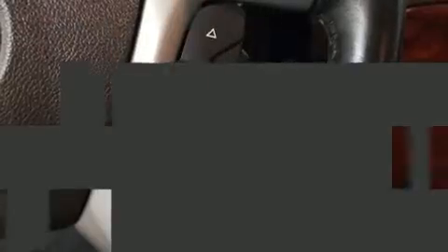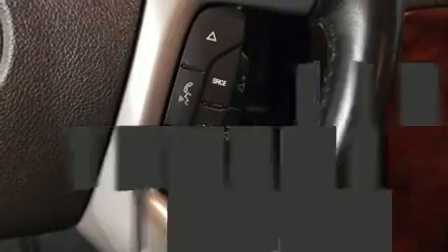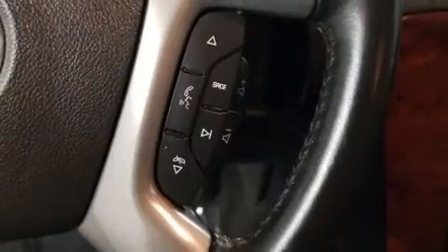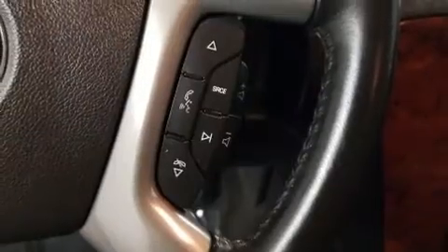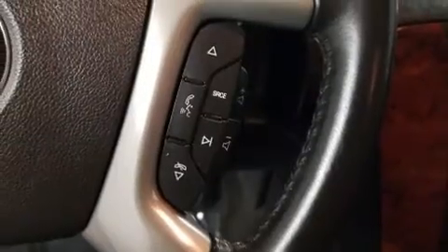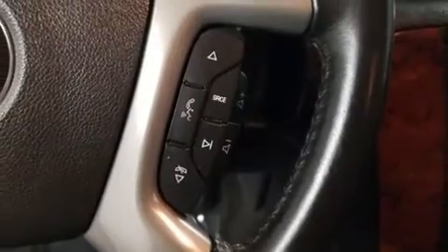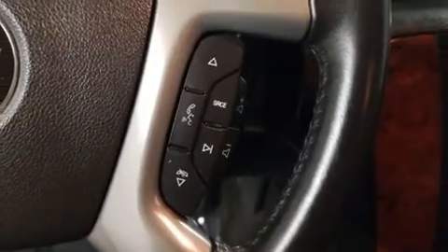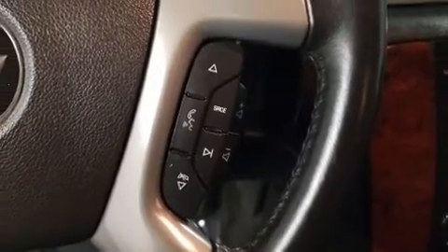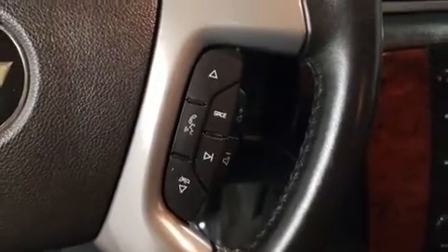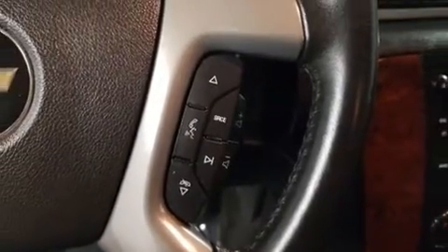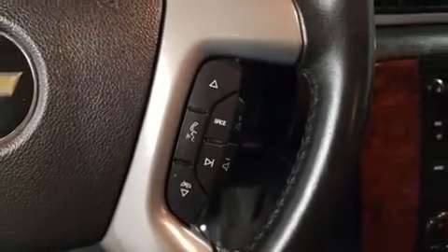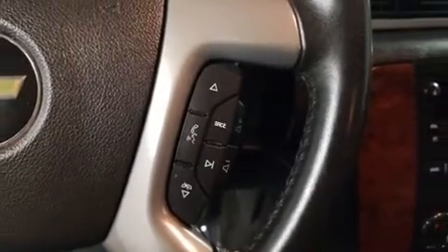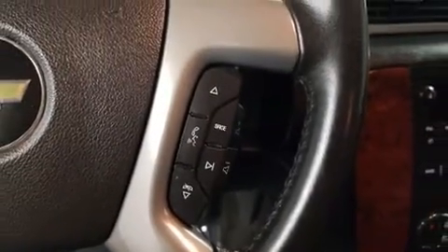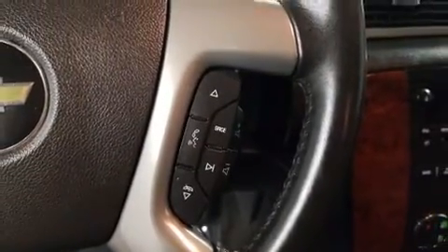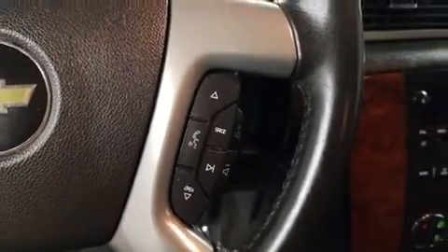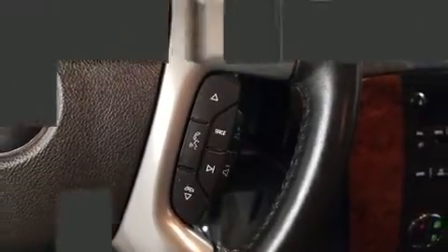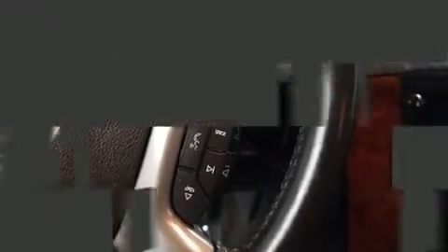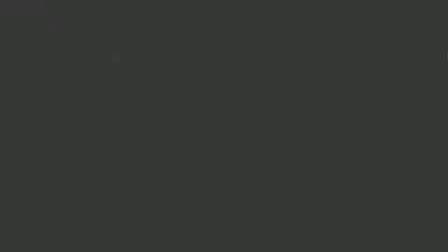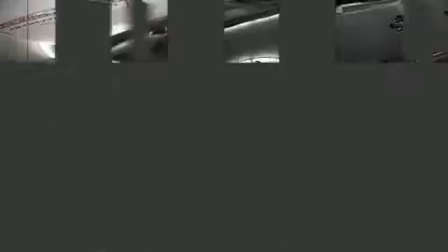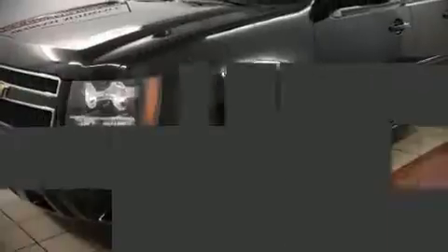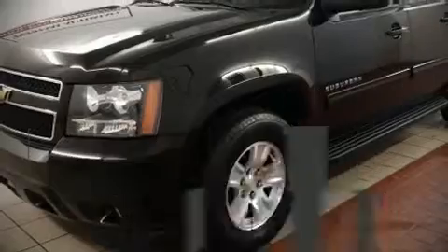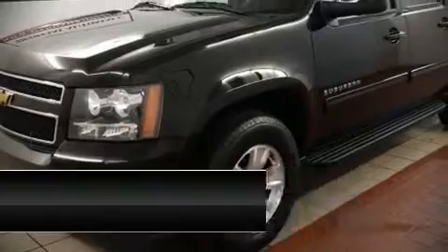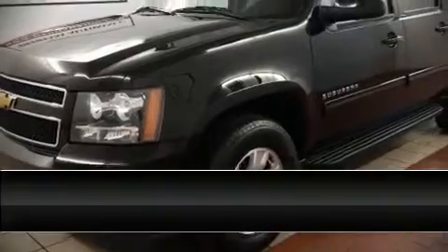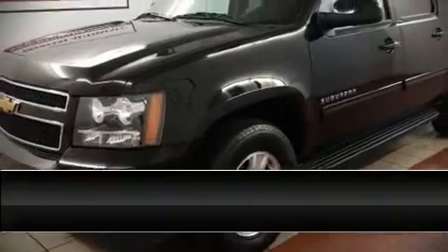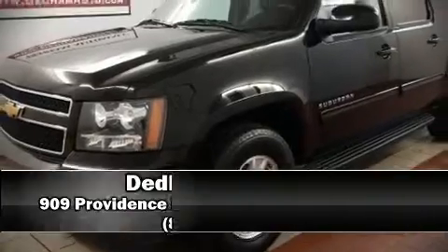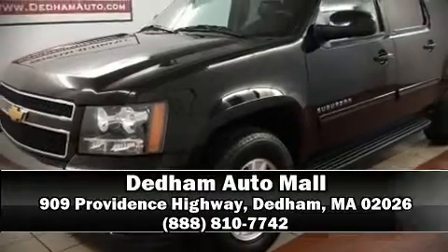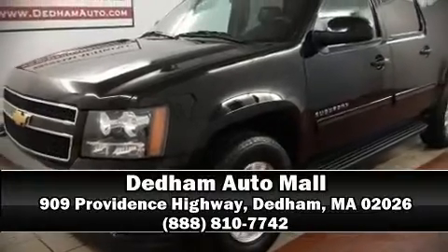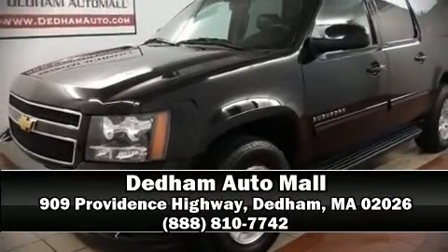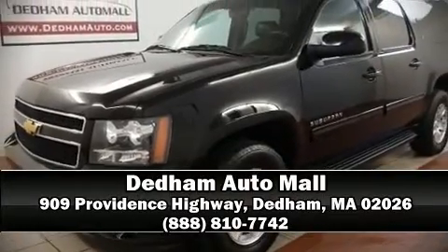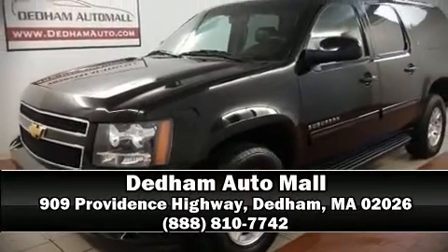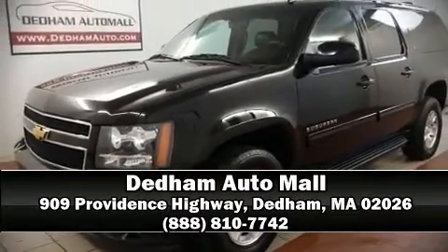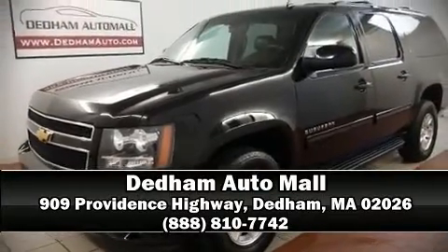Chevrolet ensures the safety and security of its passengers with equipment such as front and side impact airbags, OnStar, and four-wheel disc brakes with ABS. Please don't hesitate to give us a call.